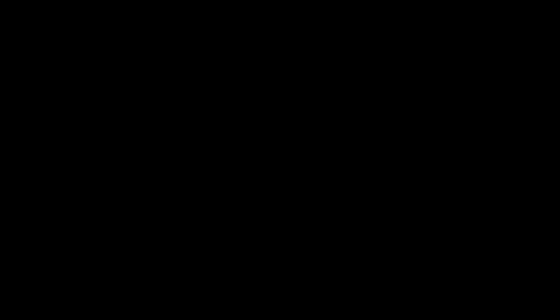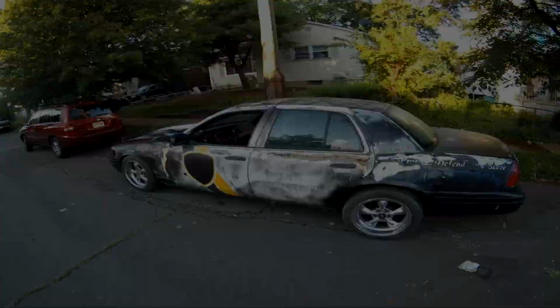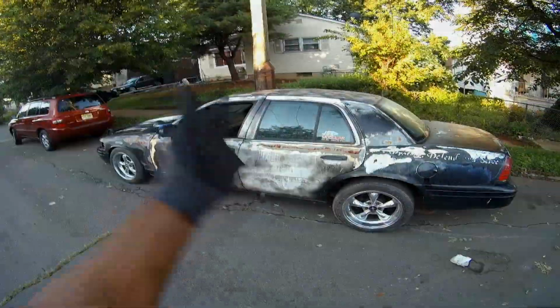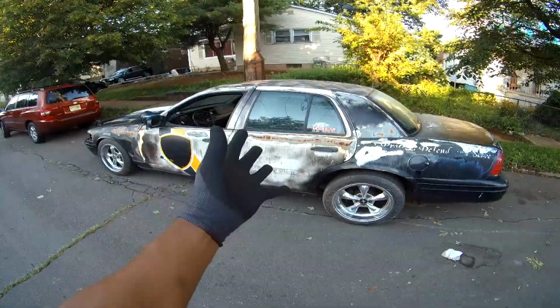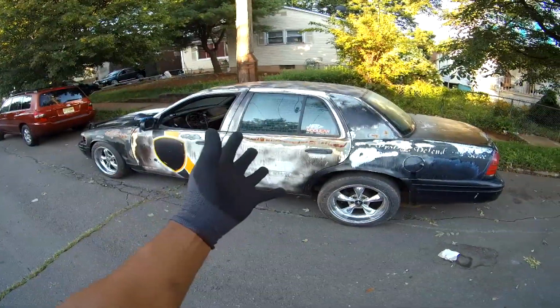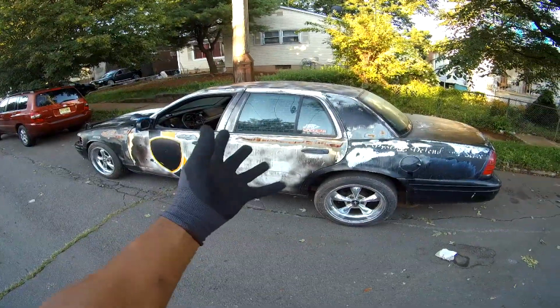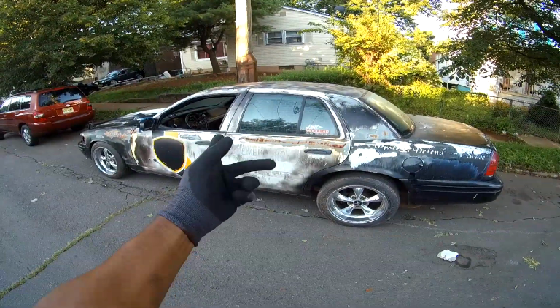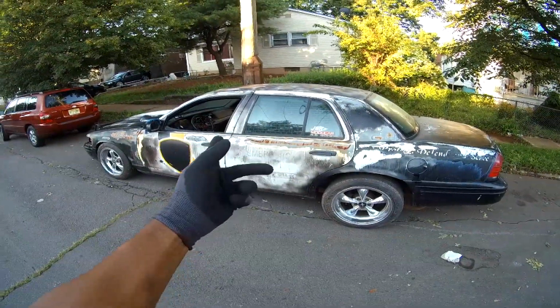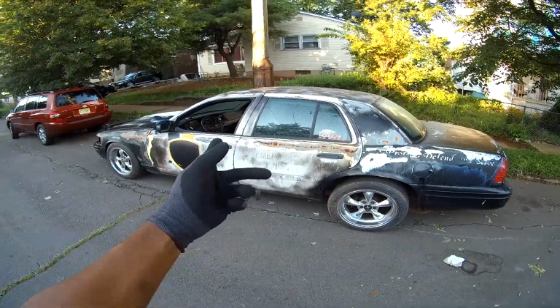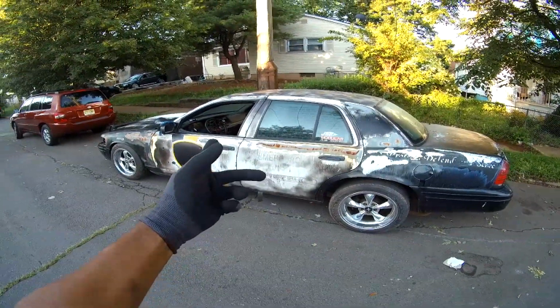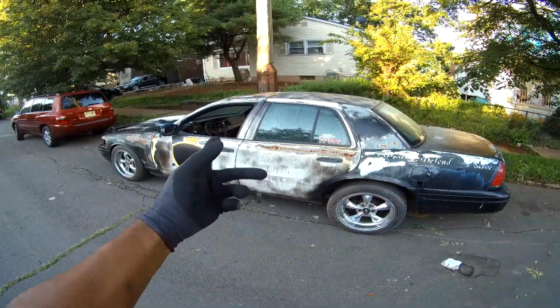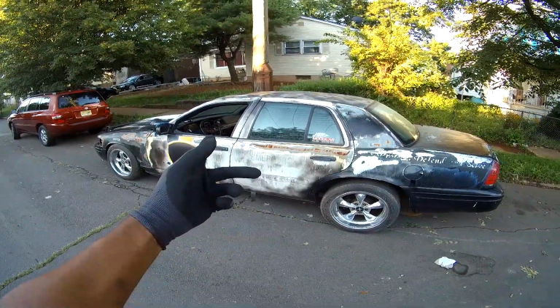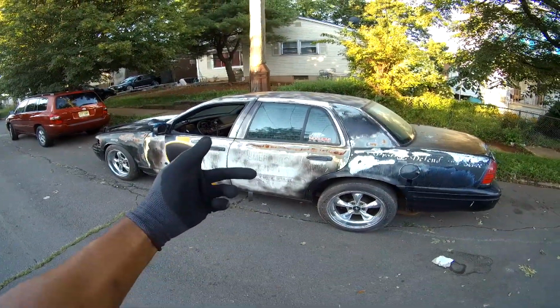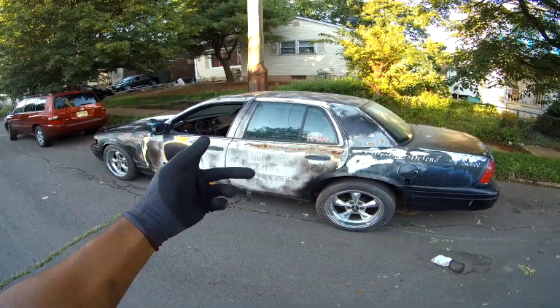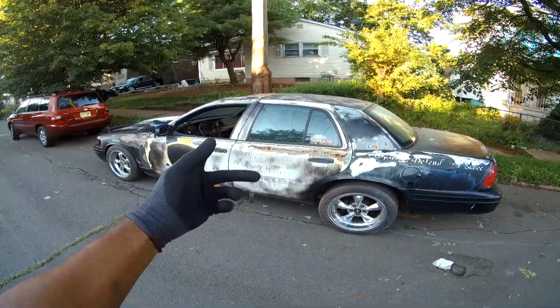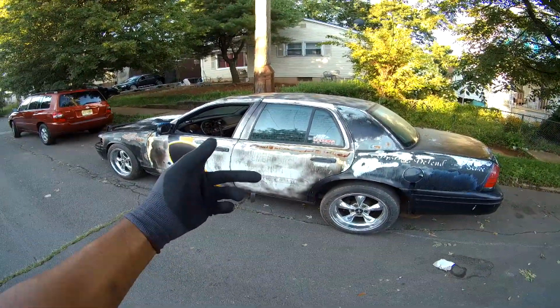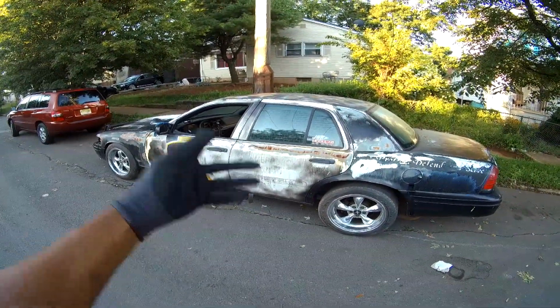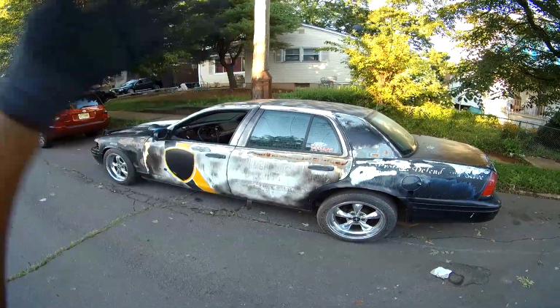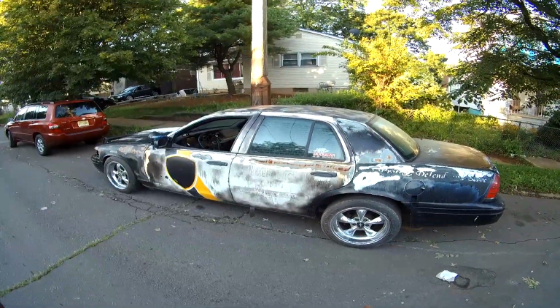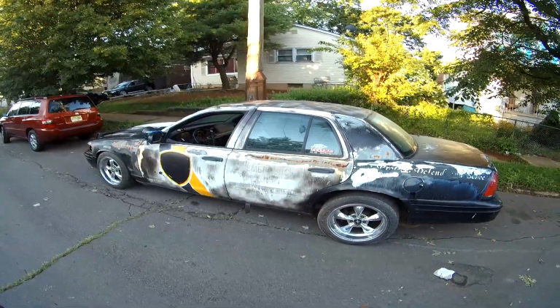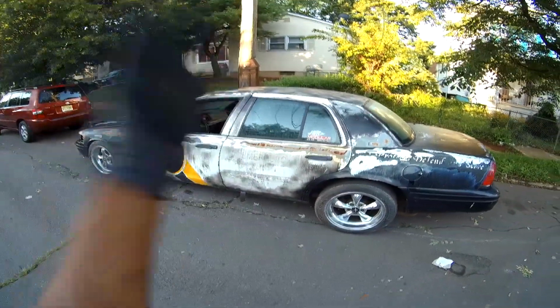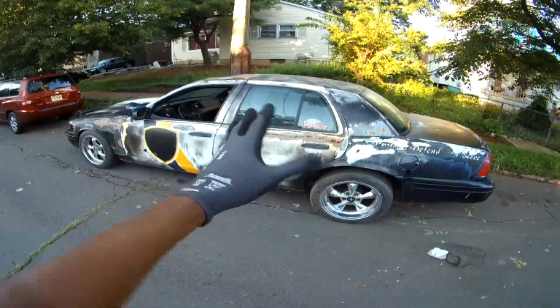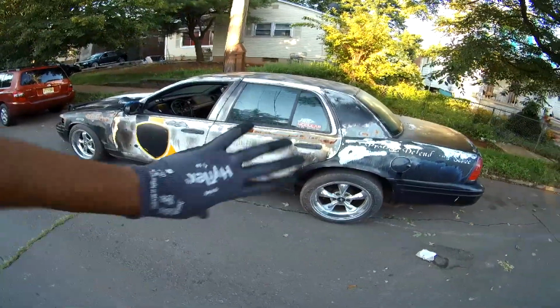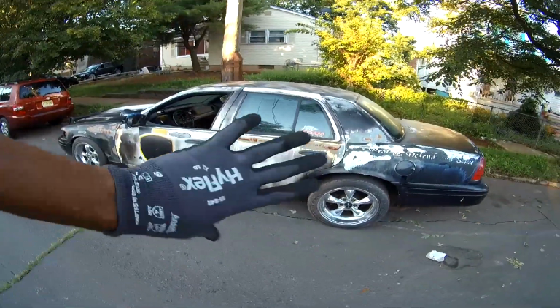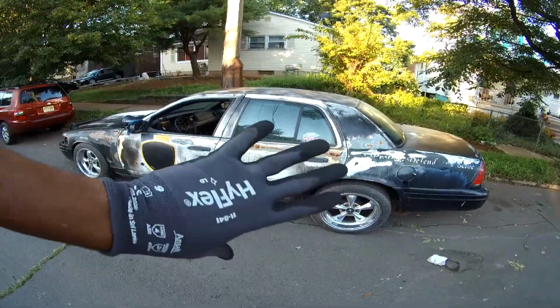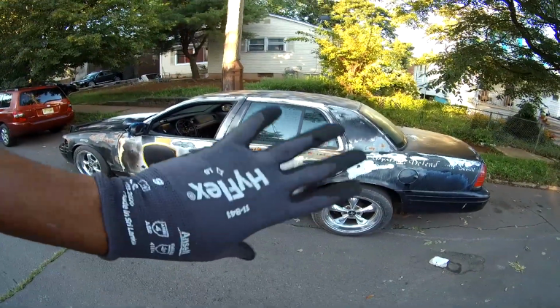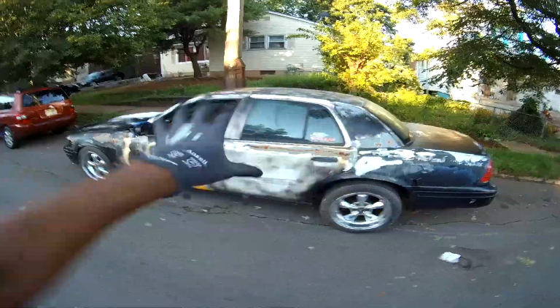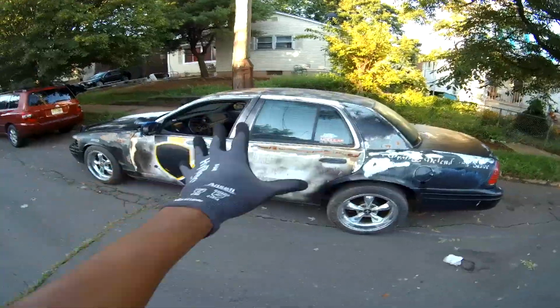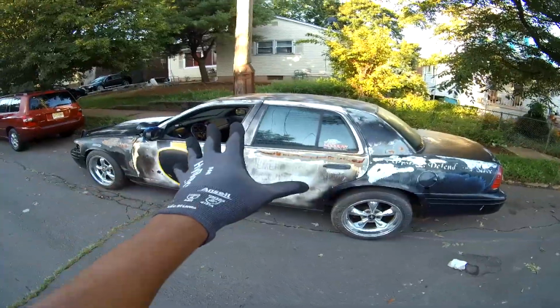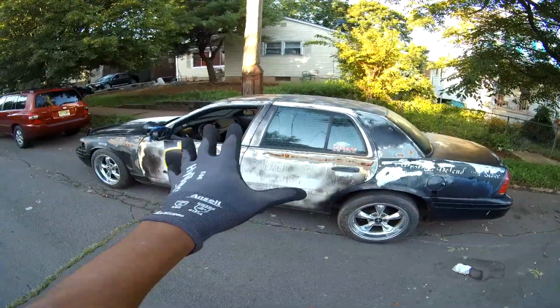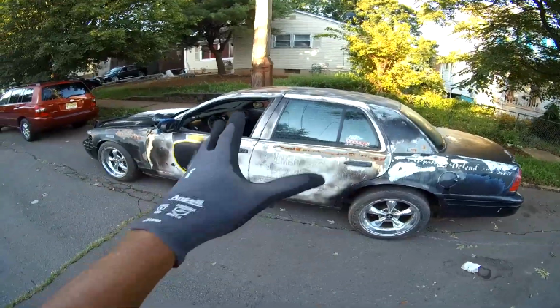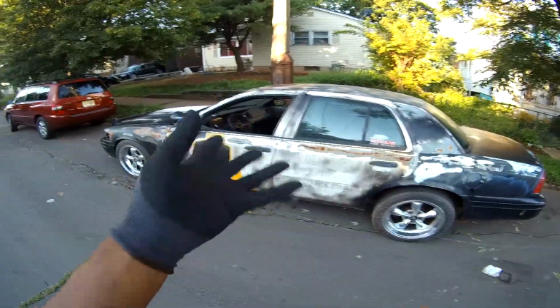Welcome back to the BST4 channel. We know what's going on, what's happening? We're not talking about this car today.